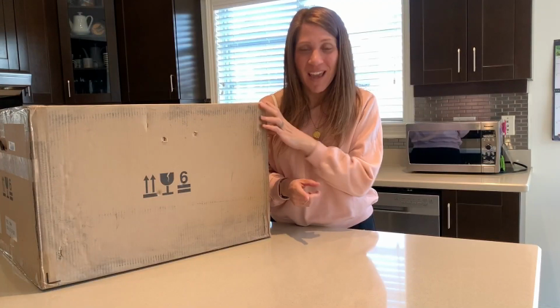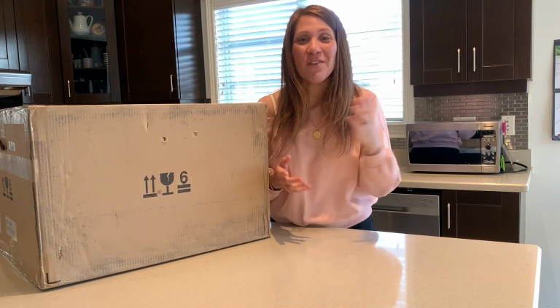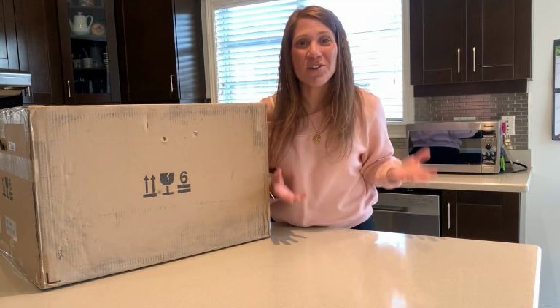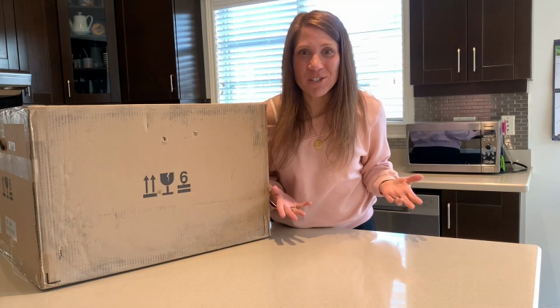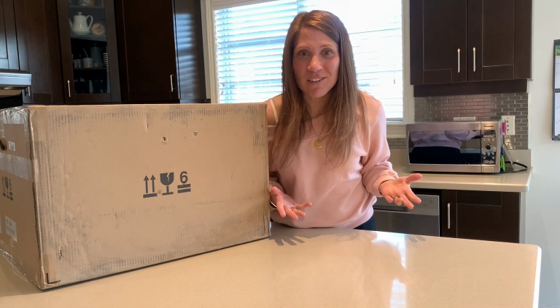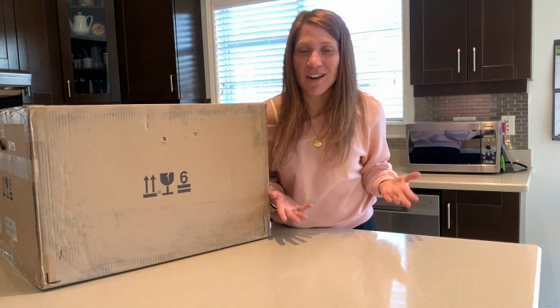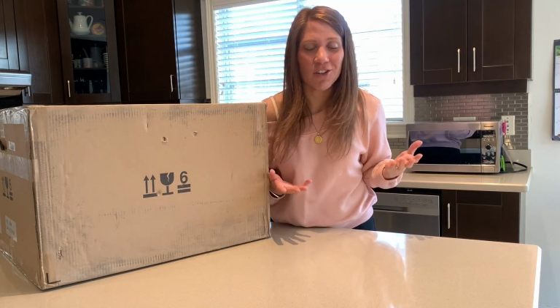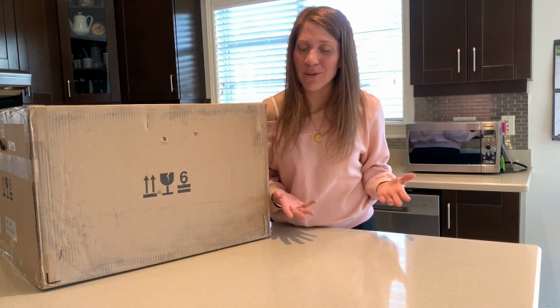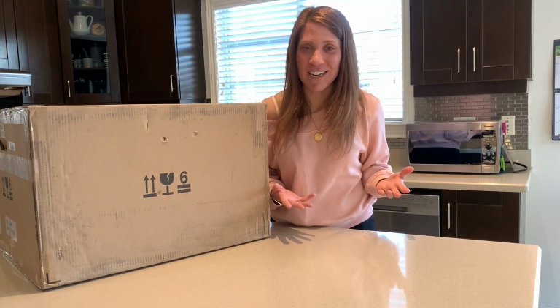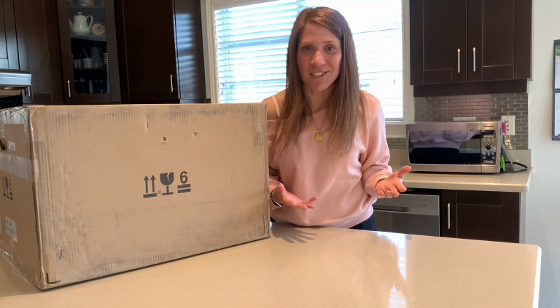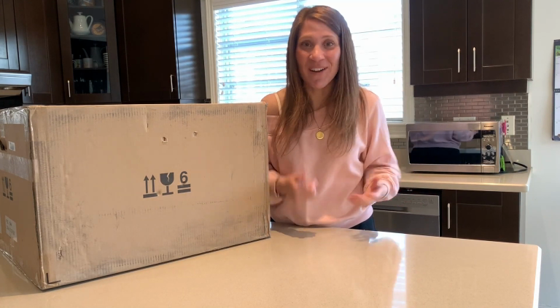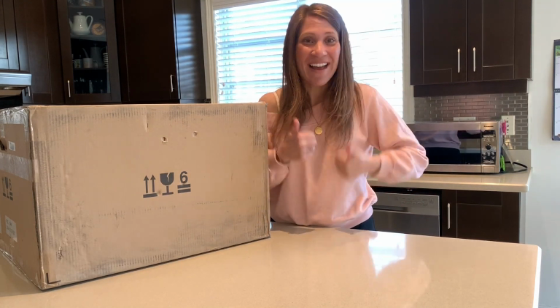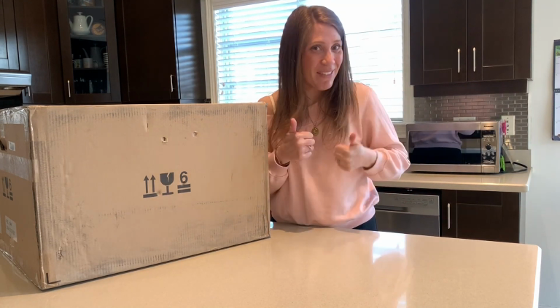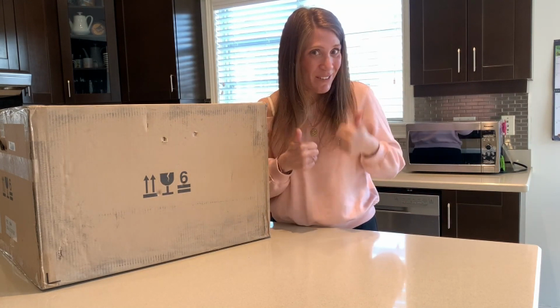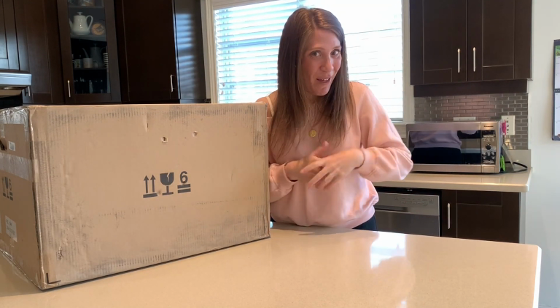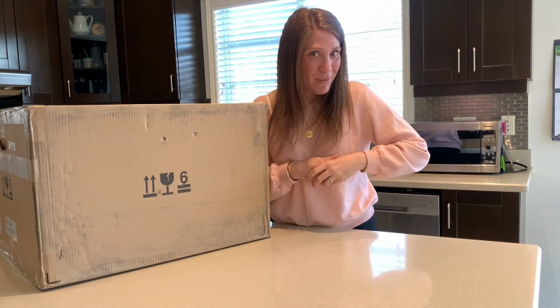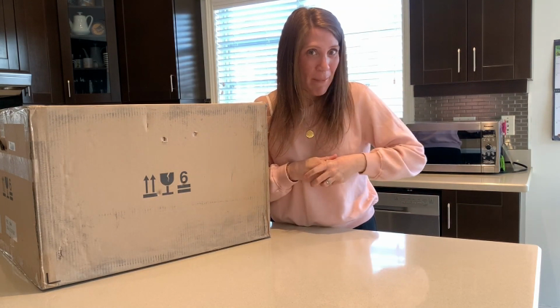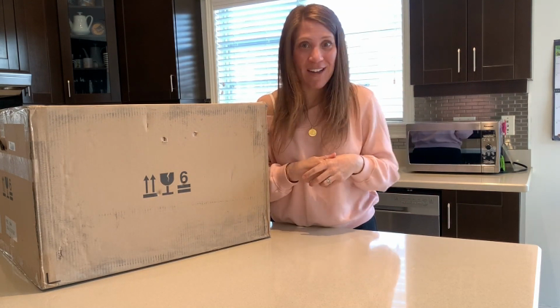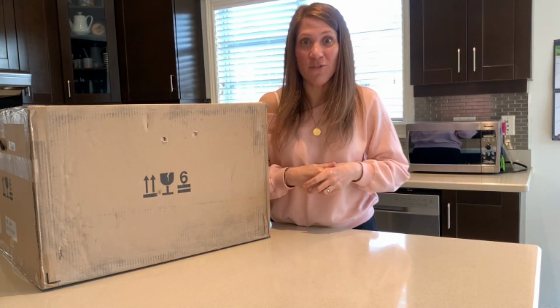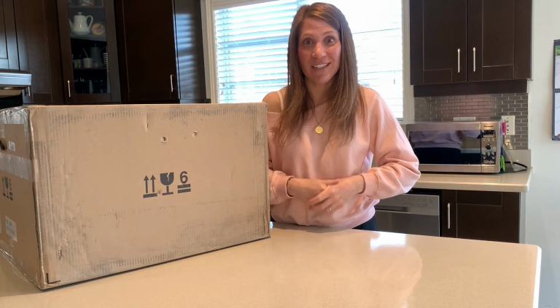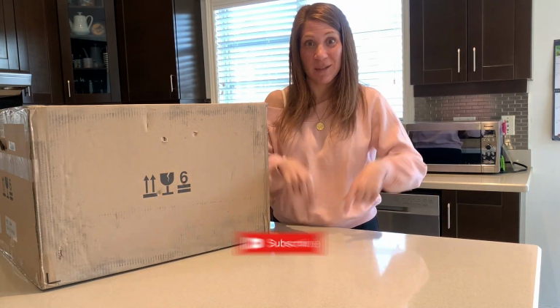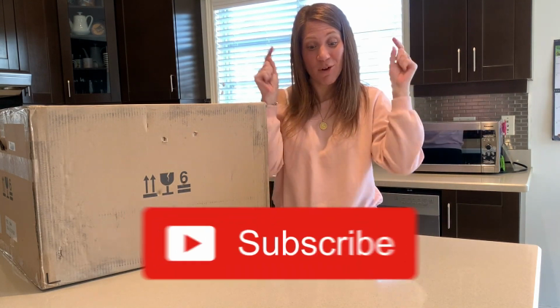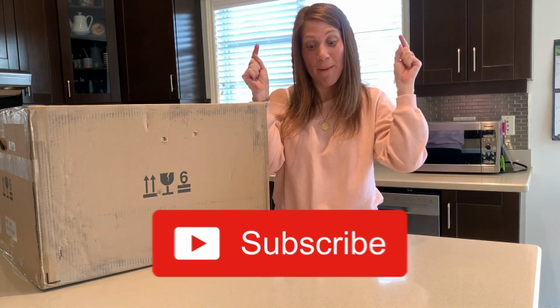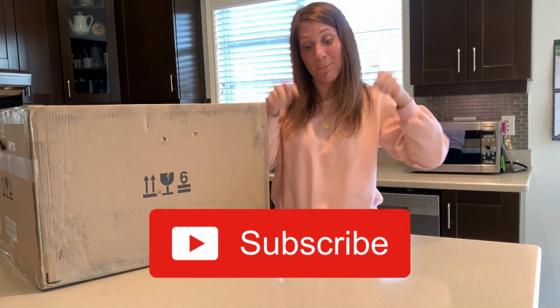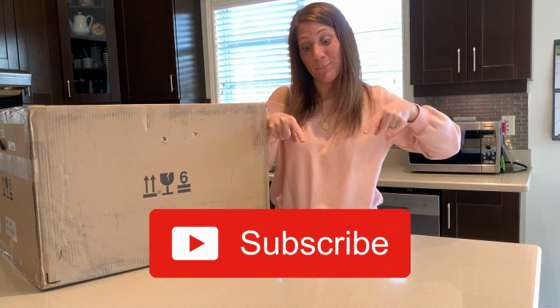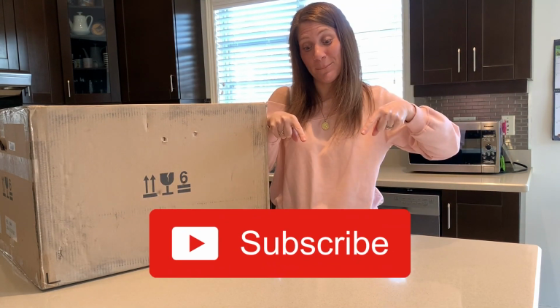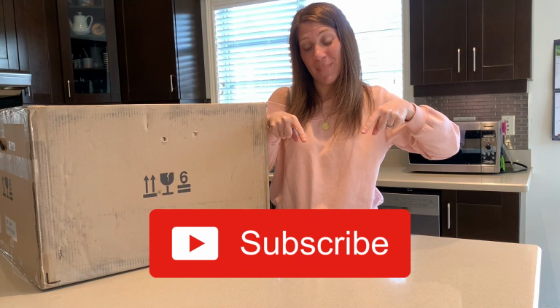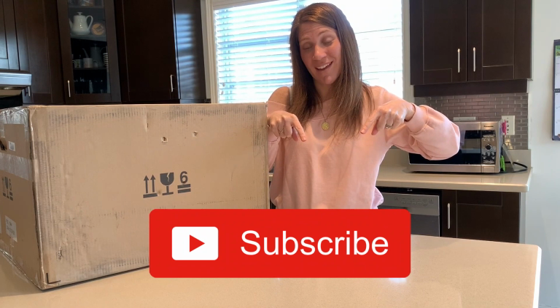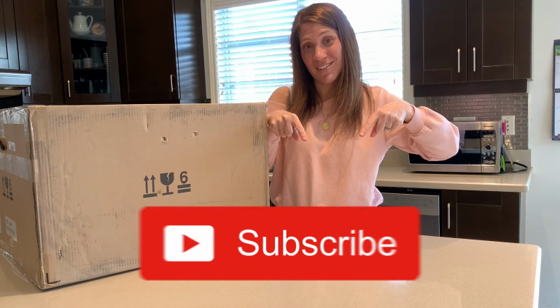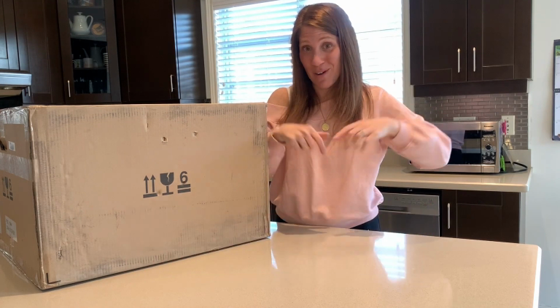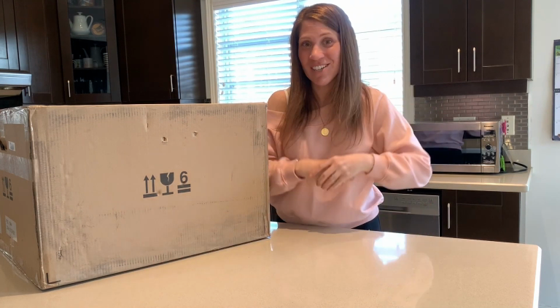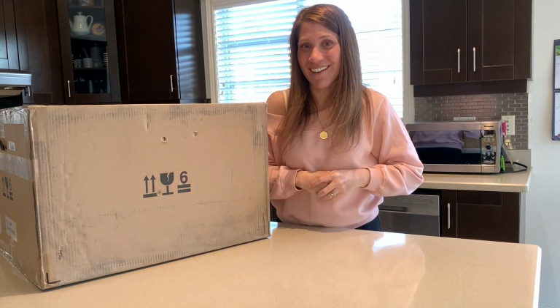If you're new to our channel, you know what you need to do — give this video a thumbs up and don't forget to subscribe to our channel.